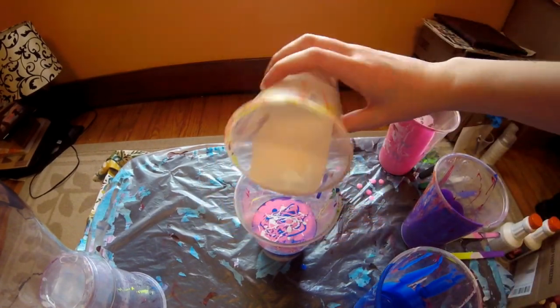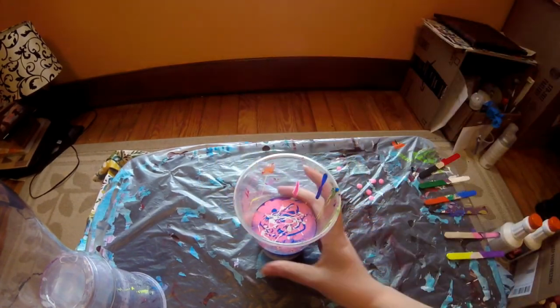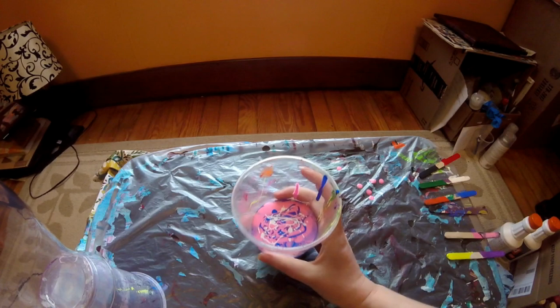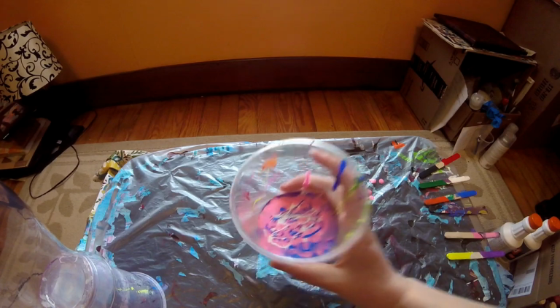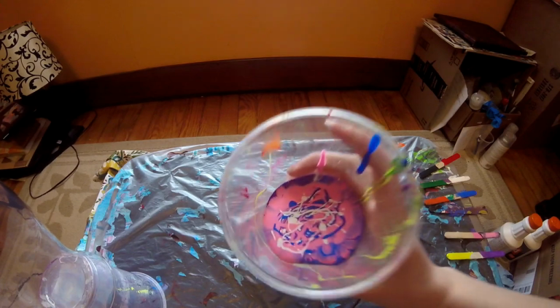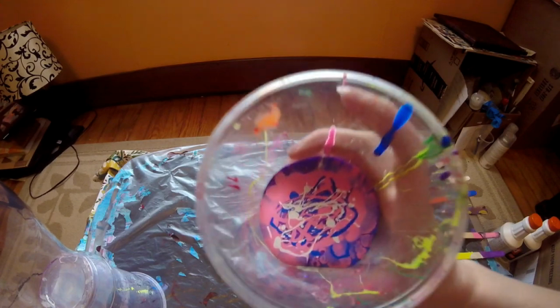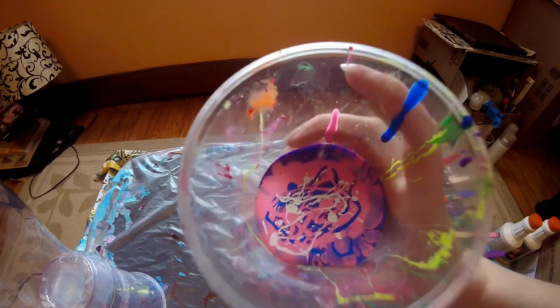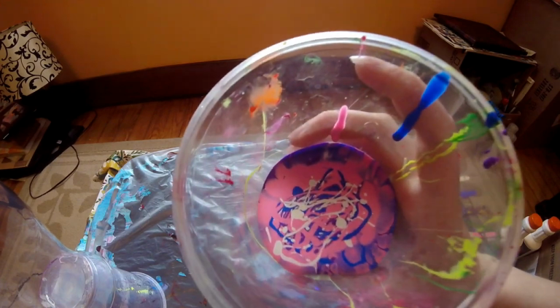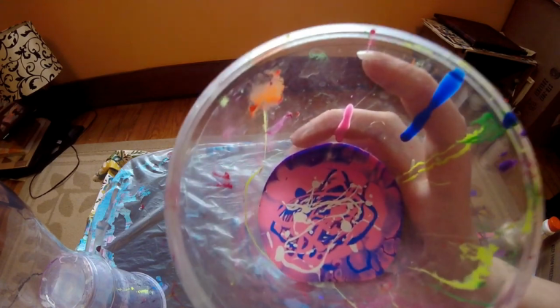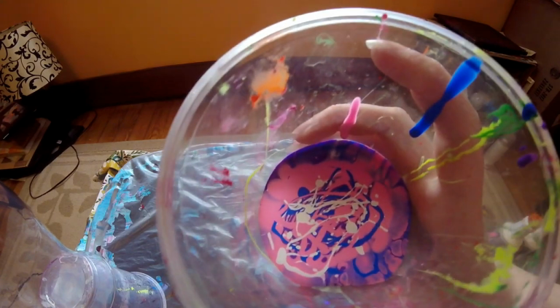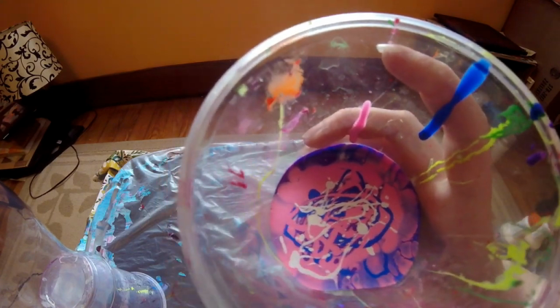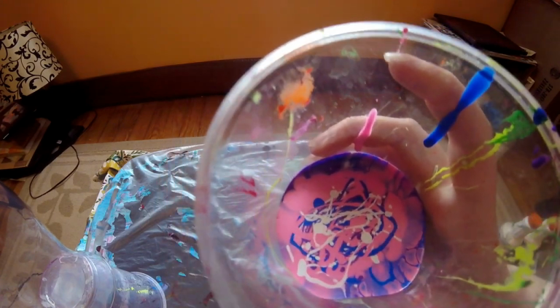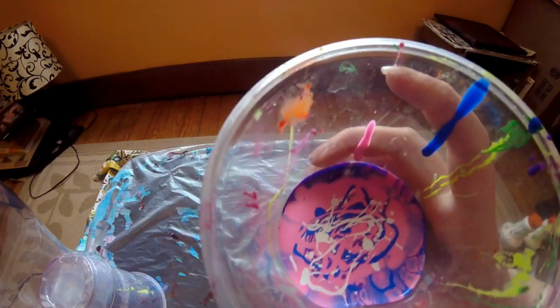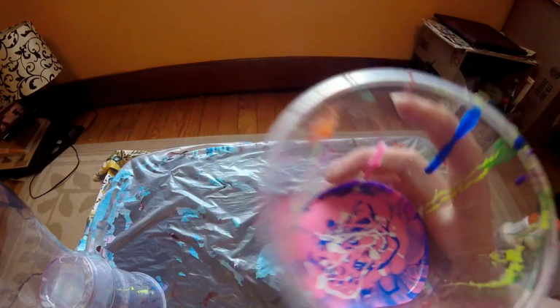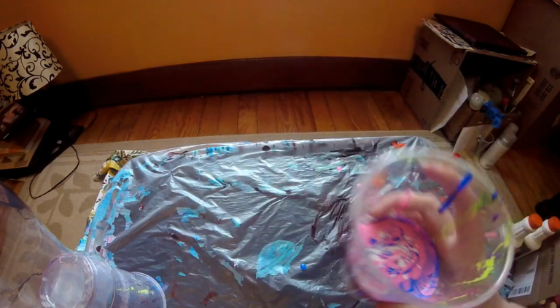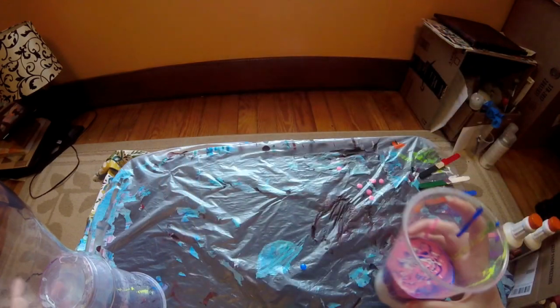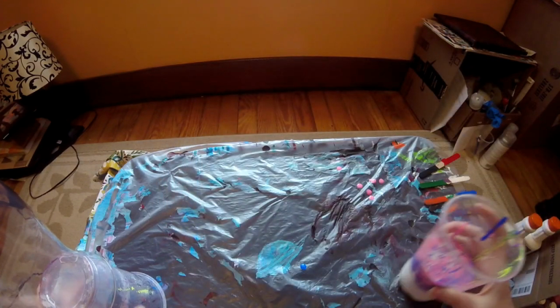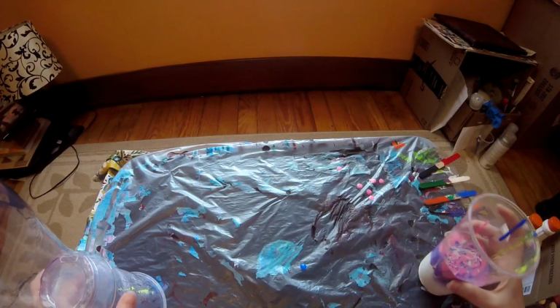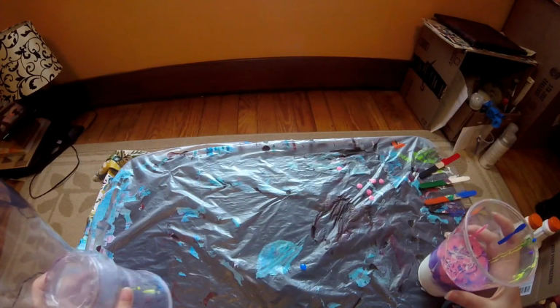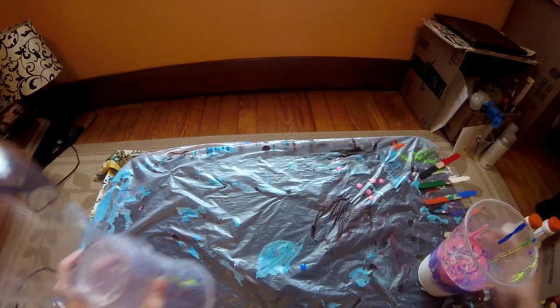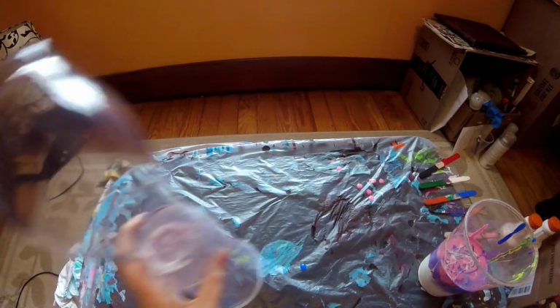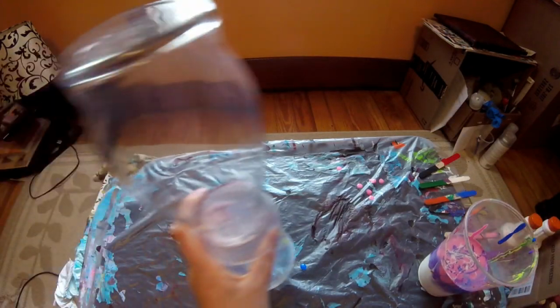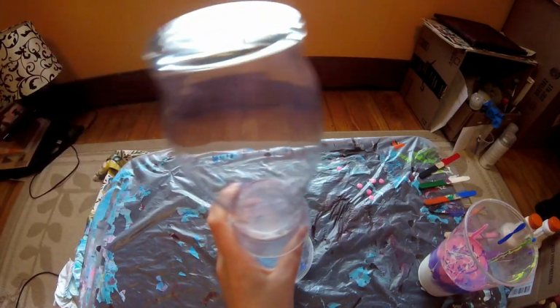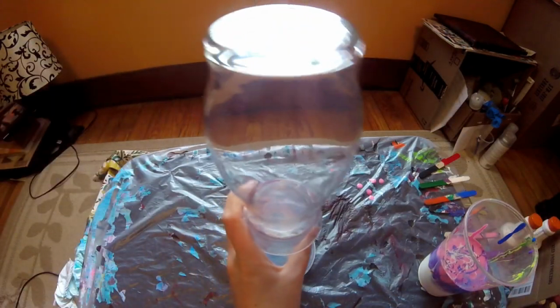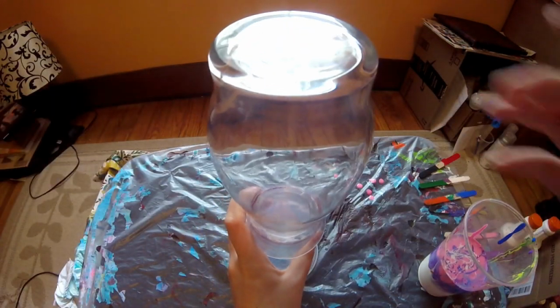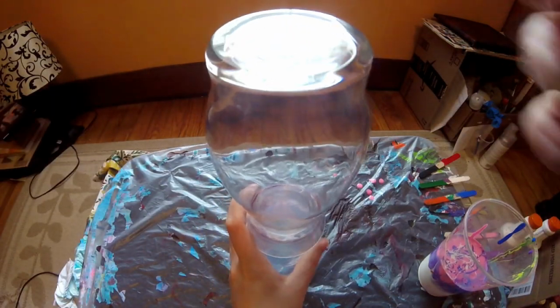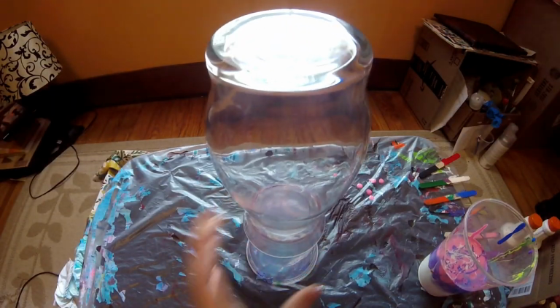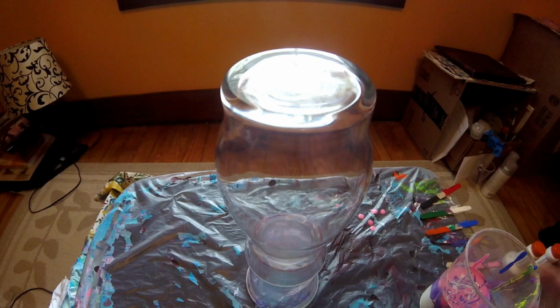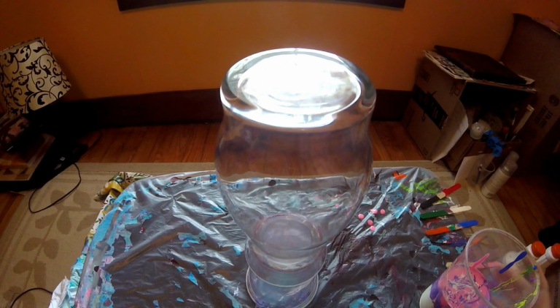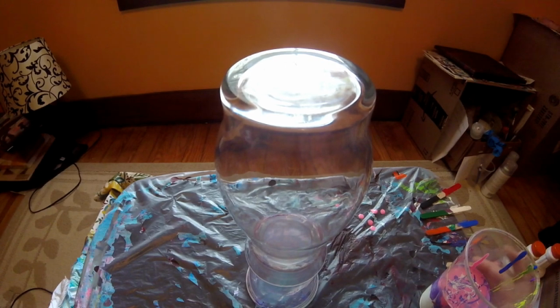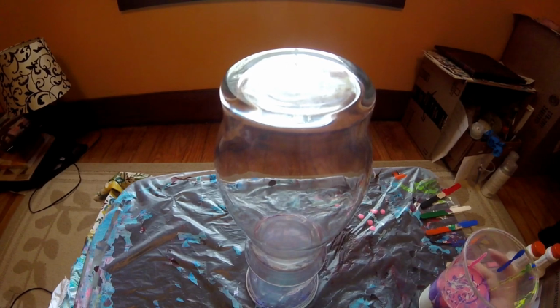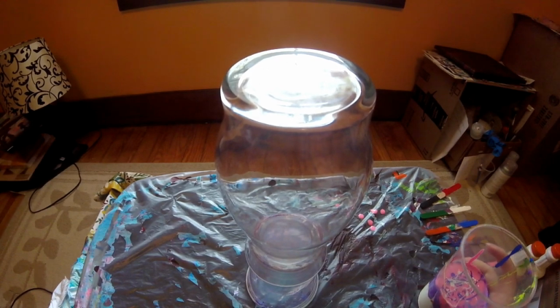This is what the cup looks like. I'm going to bring this back — let's begin.